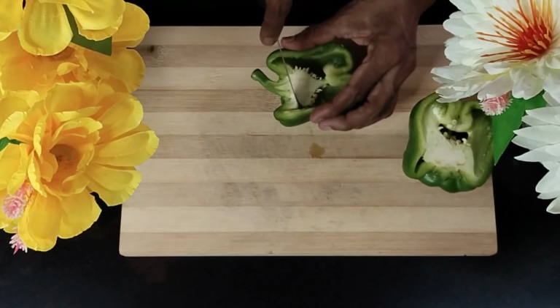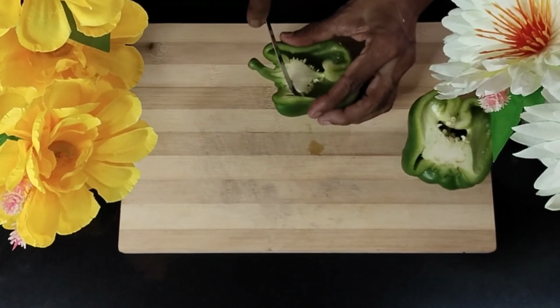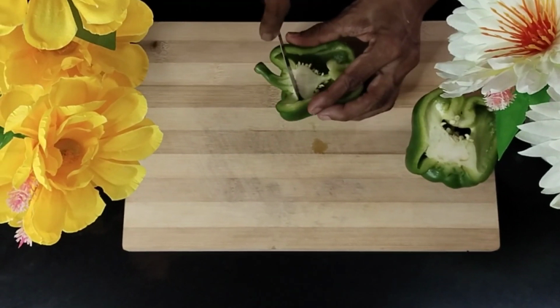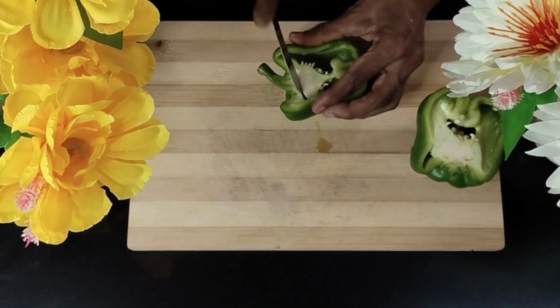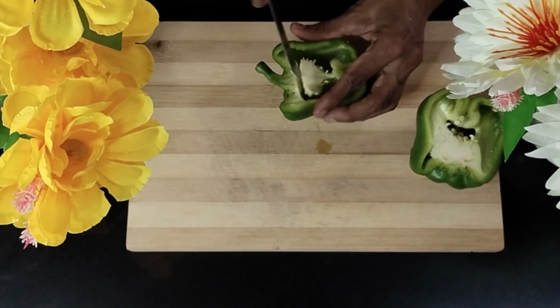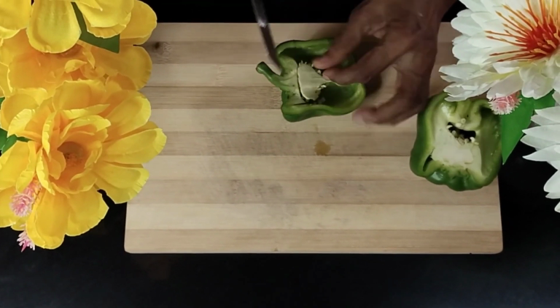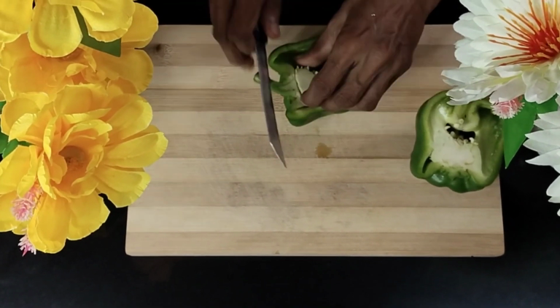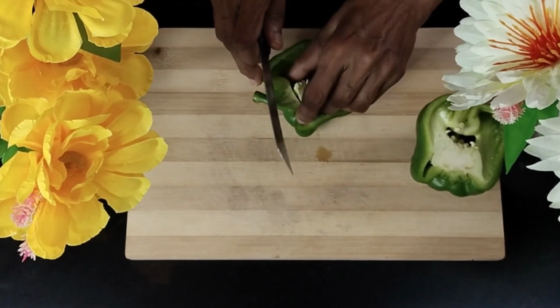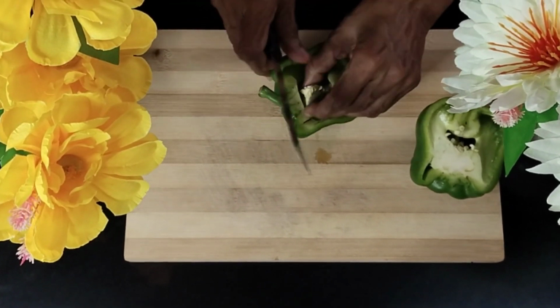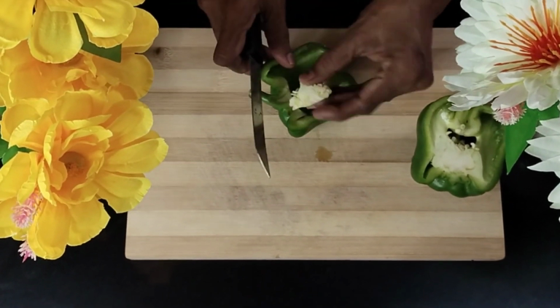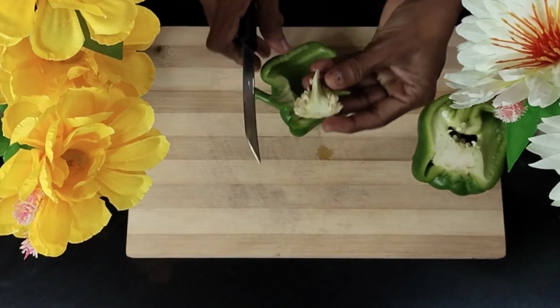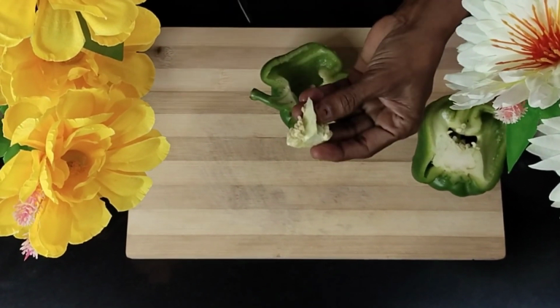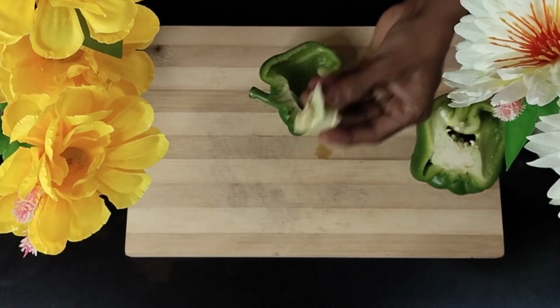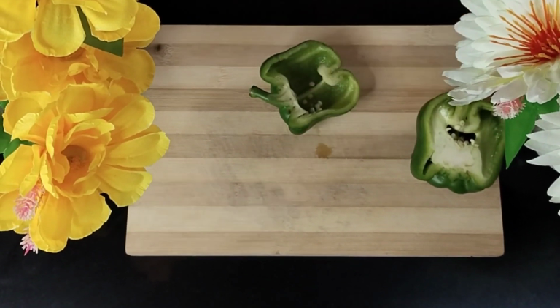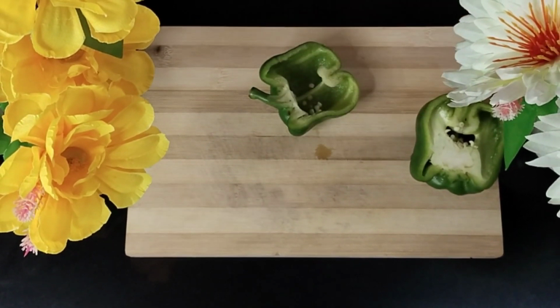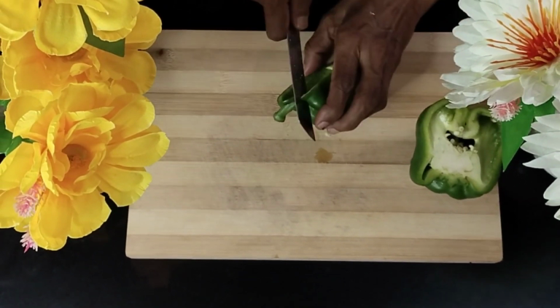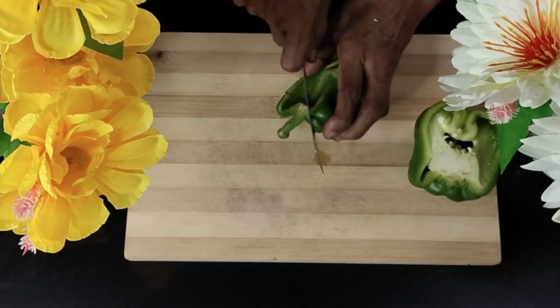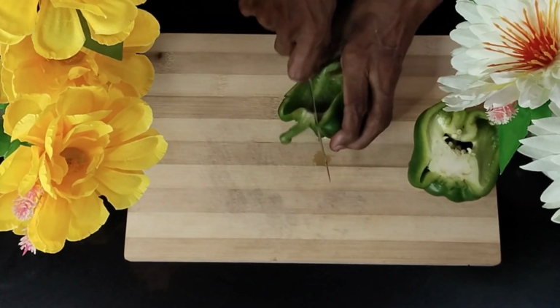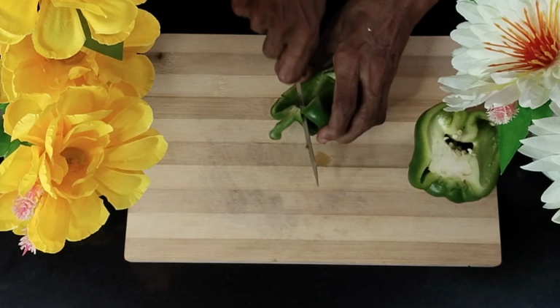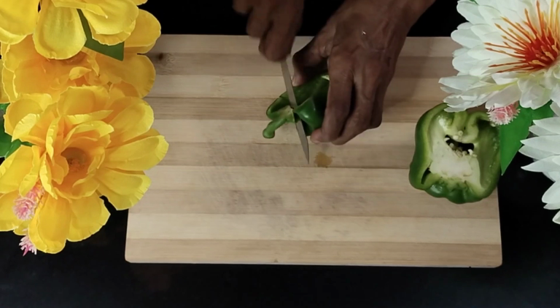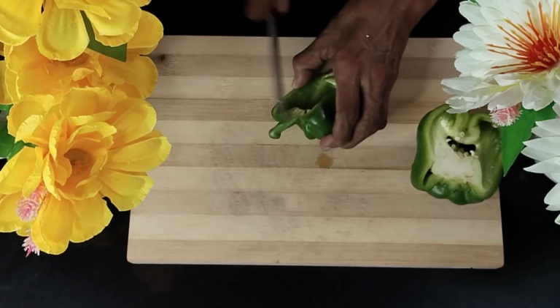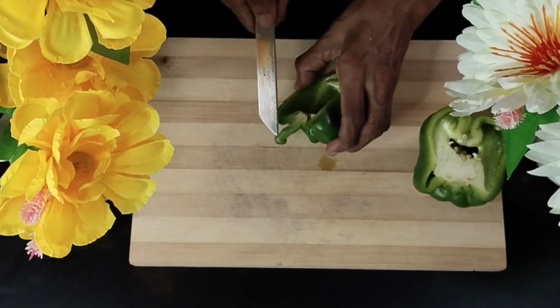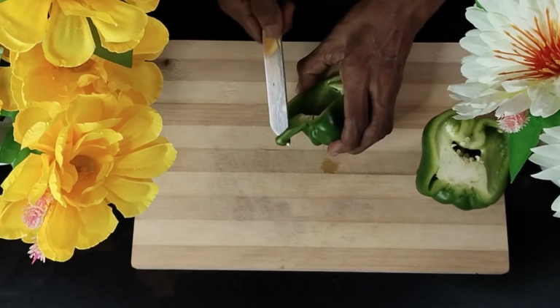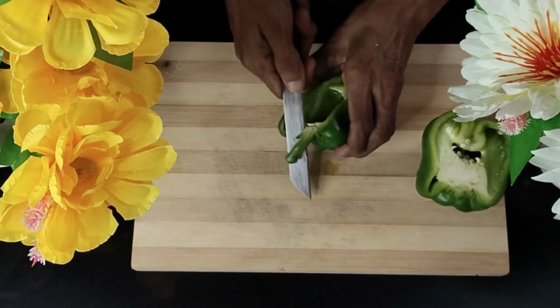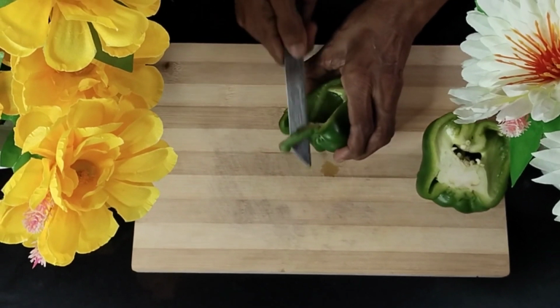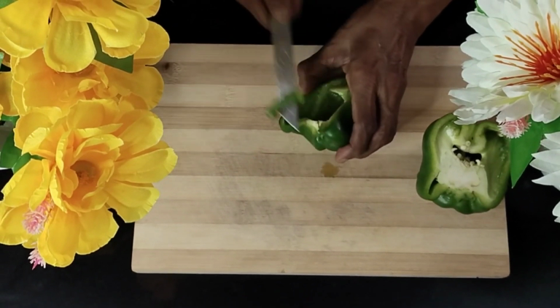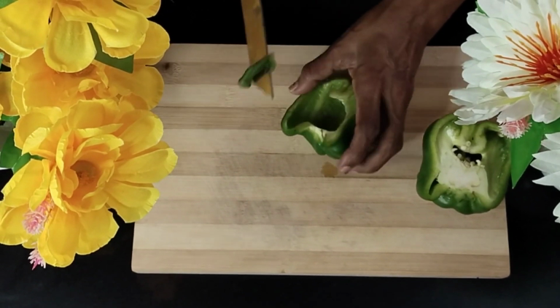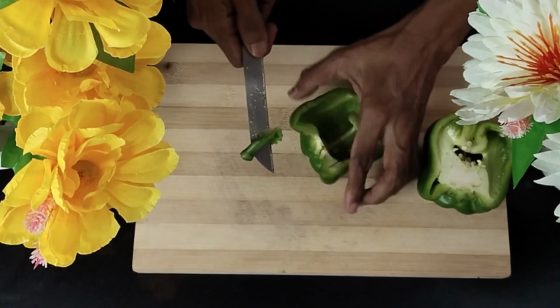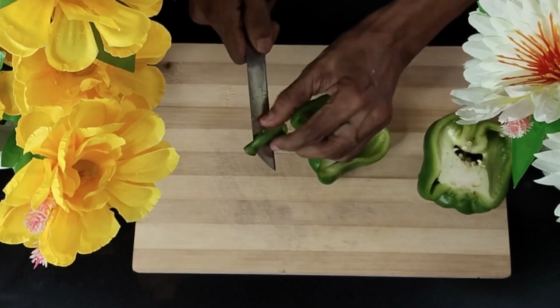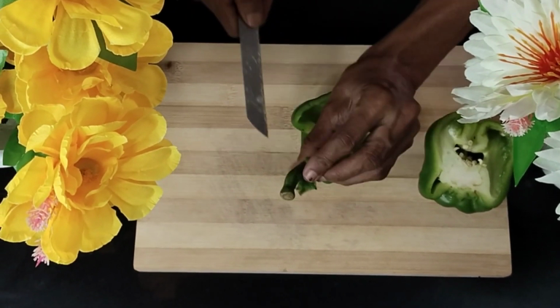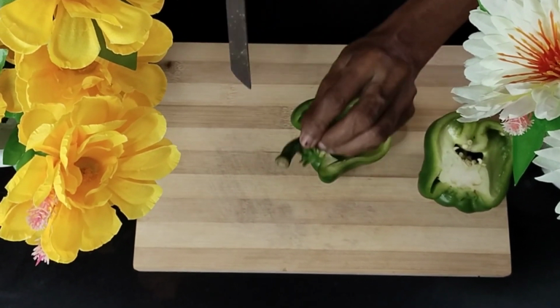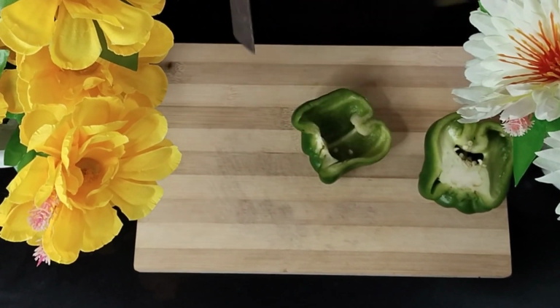Here you see in the front there is the seeds portion, and that is removed. Also ensure you remove the notch exactly like it's been shown in the video.